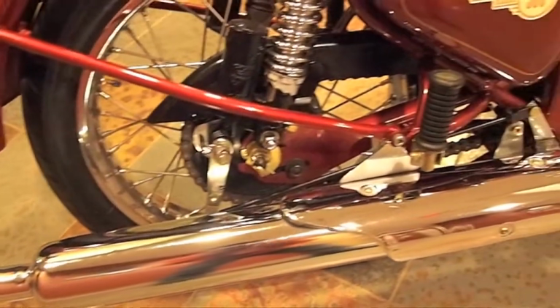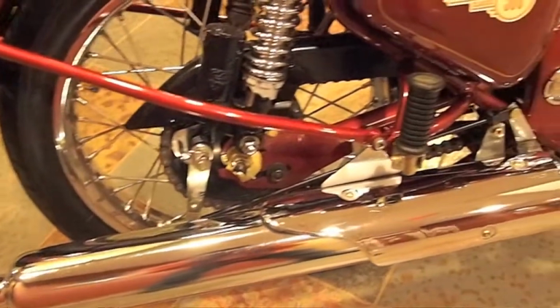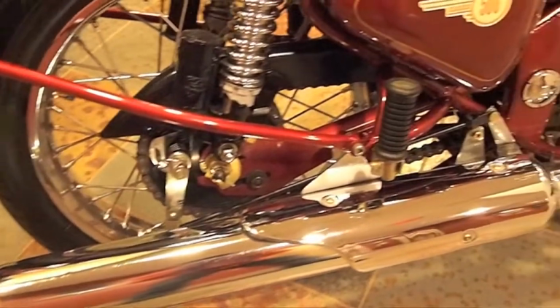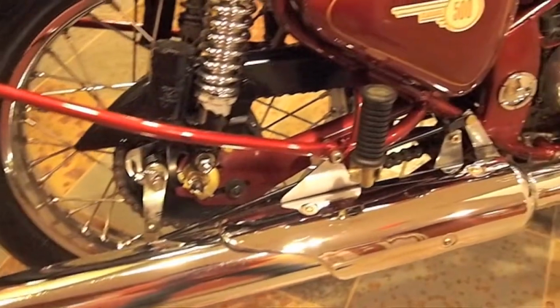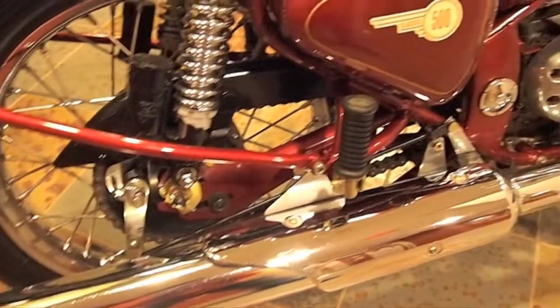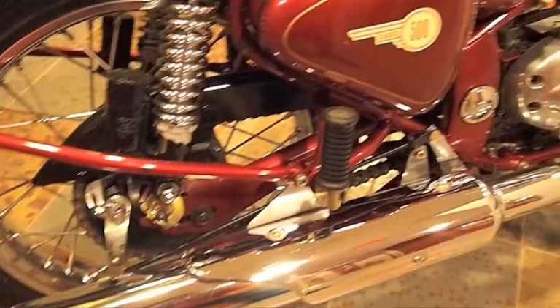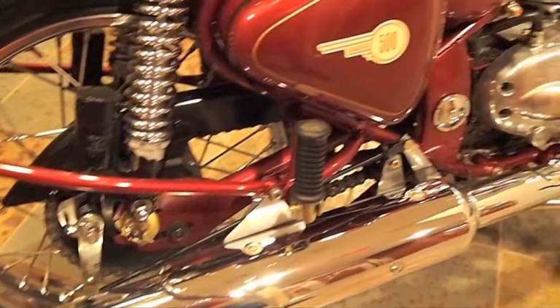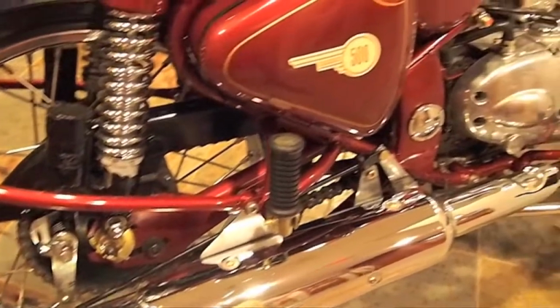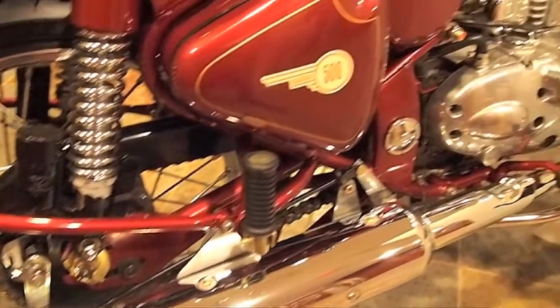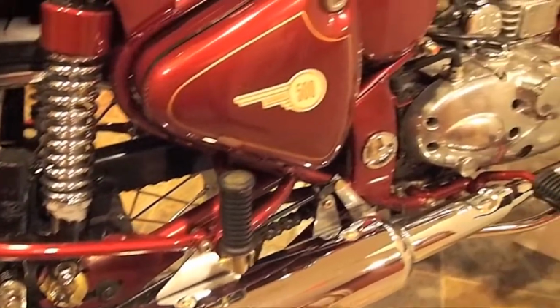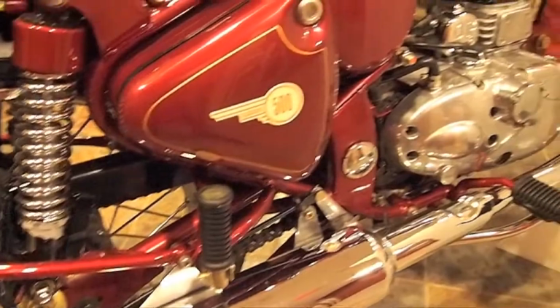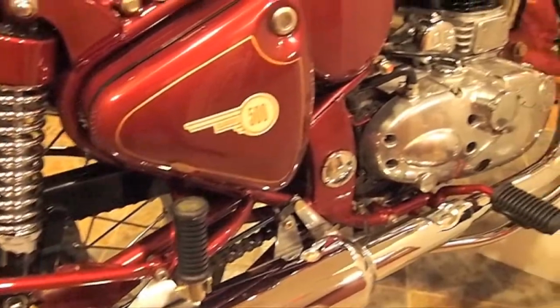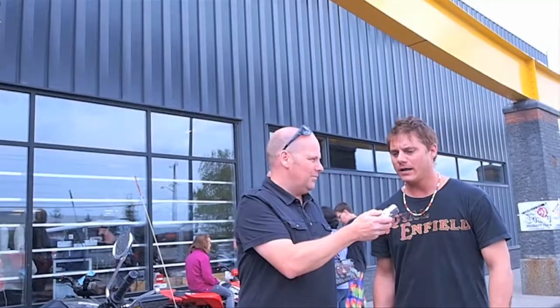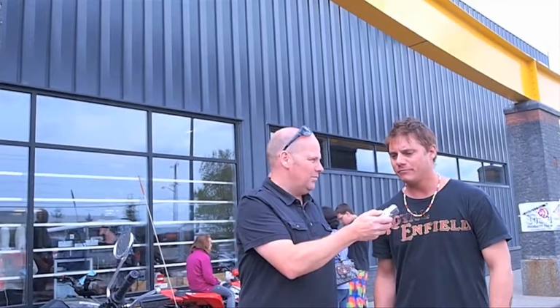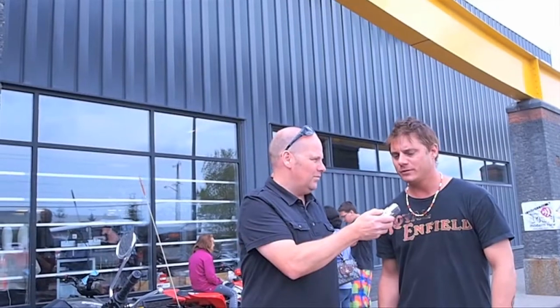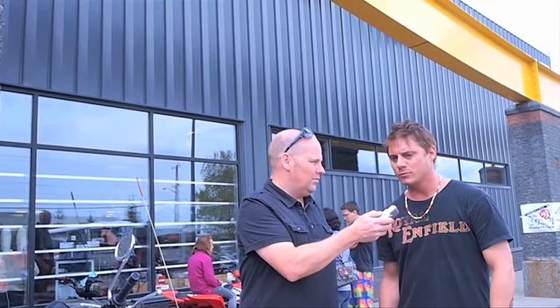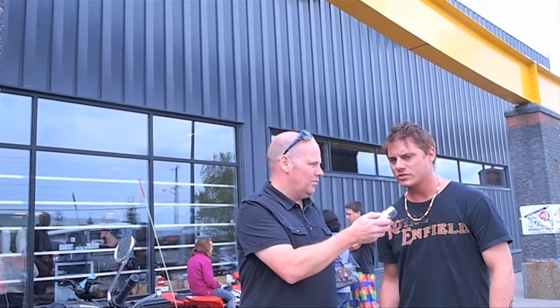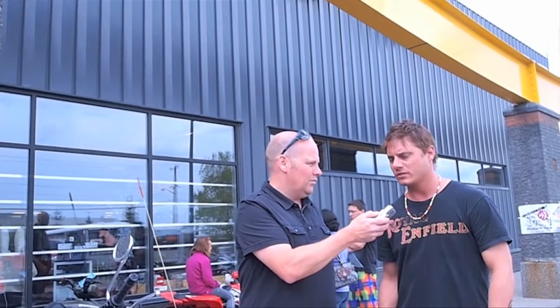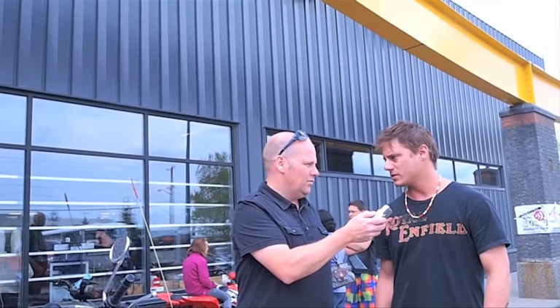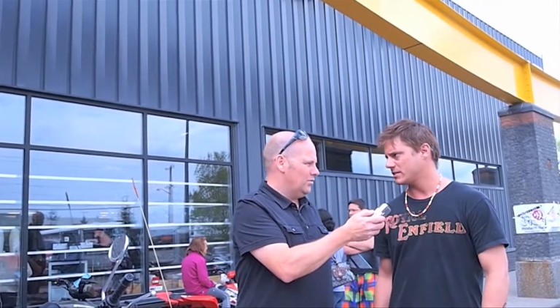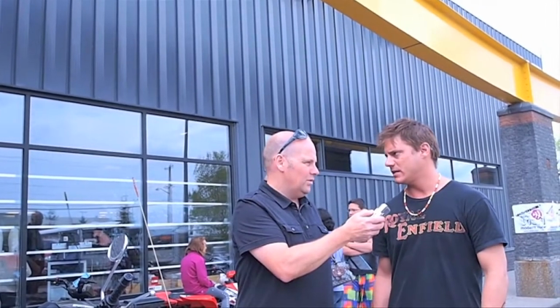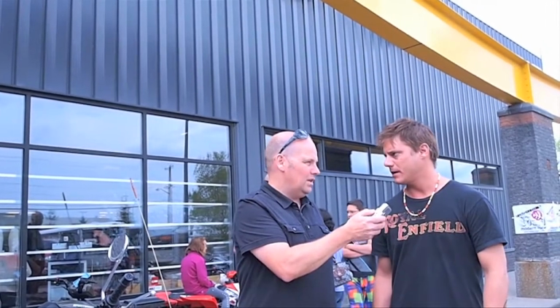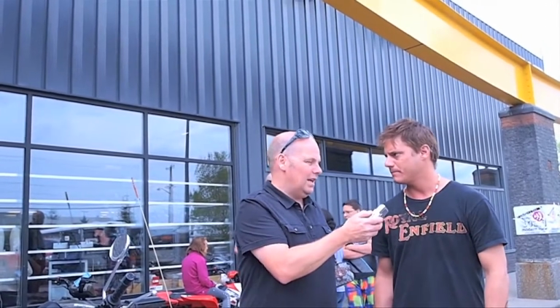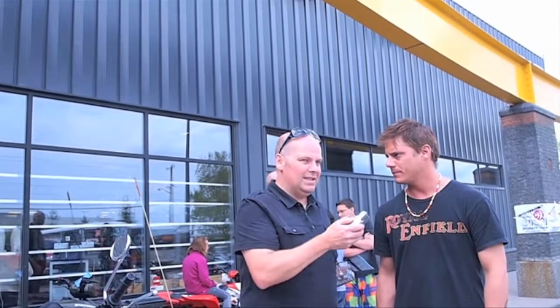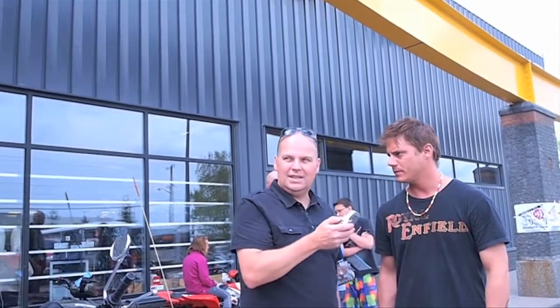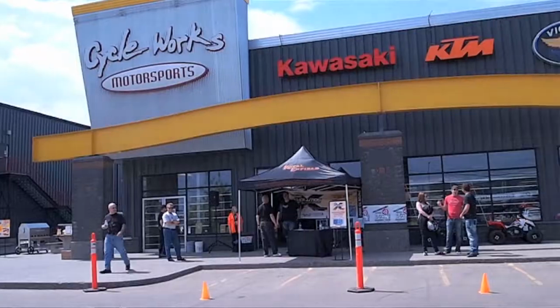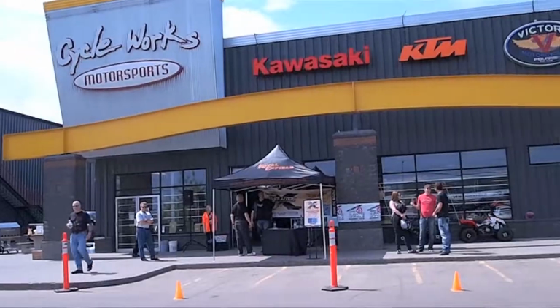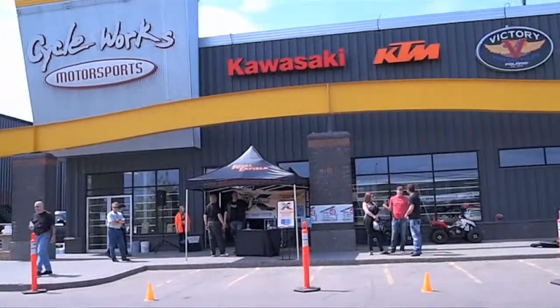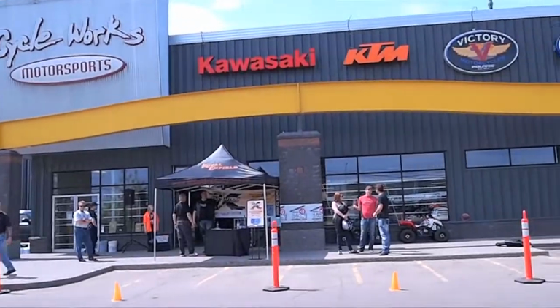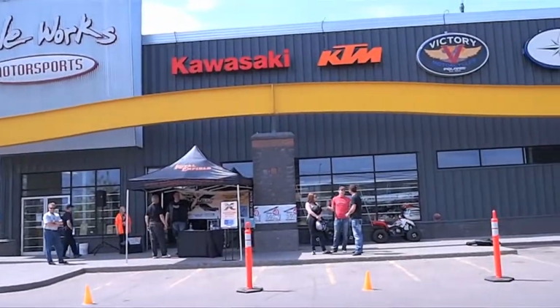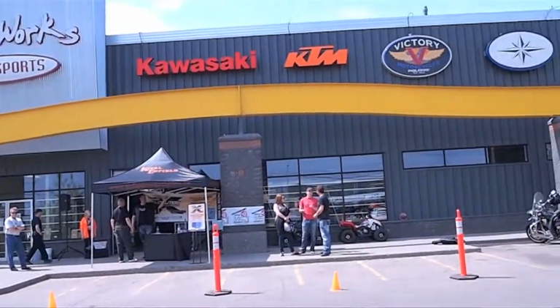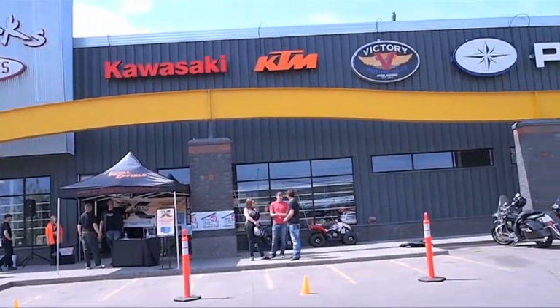Where can we find Royal Enfield? Enfieldmotorcycles.ca and CycleWorks.com.